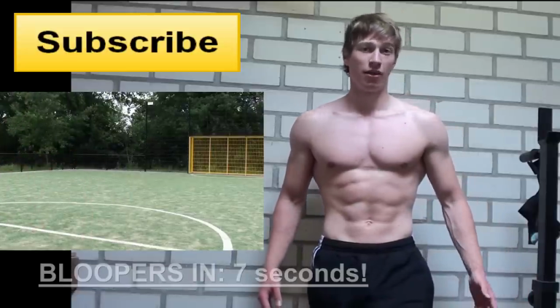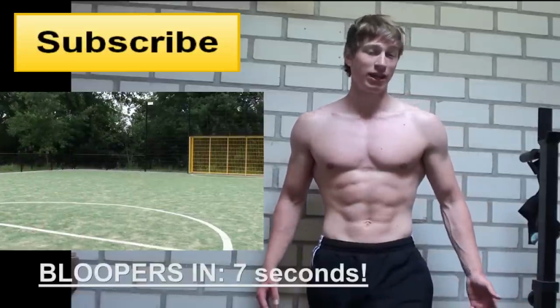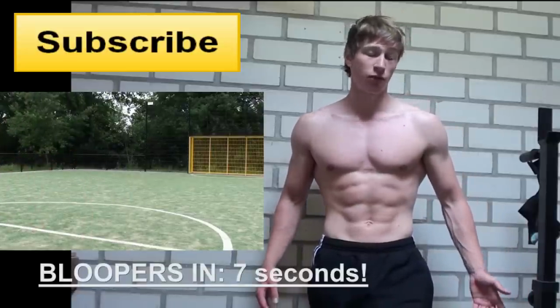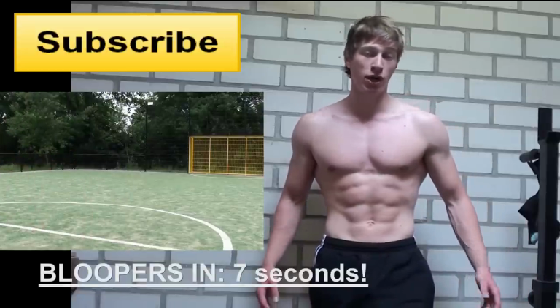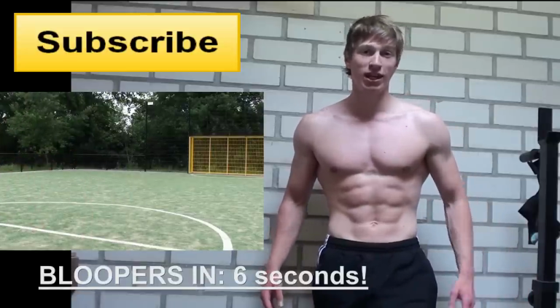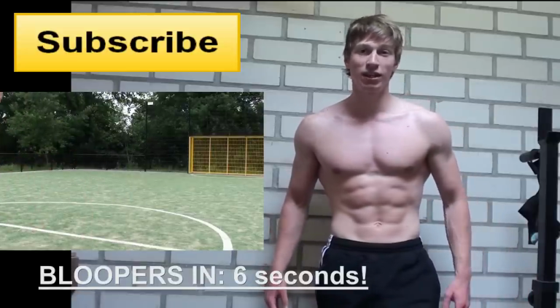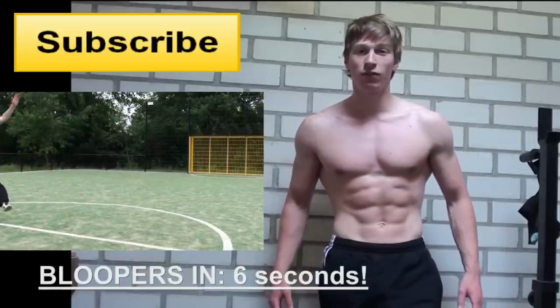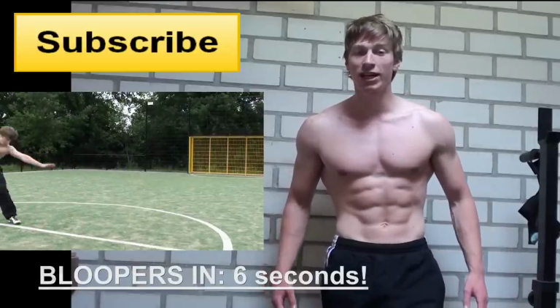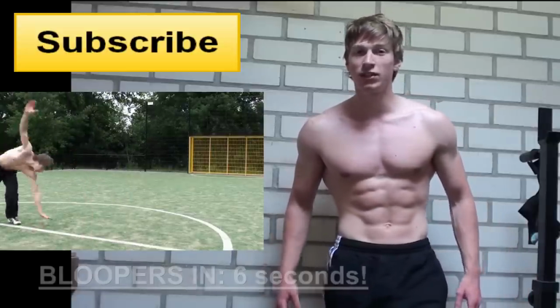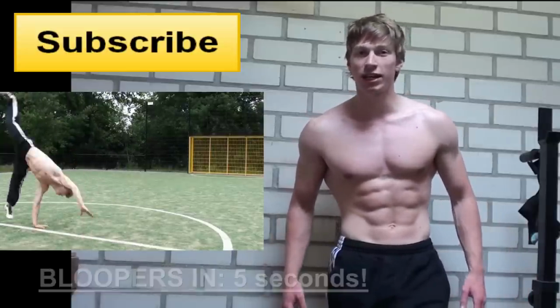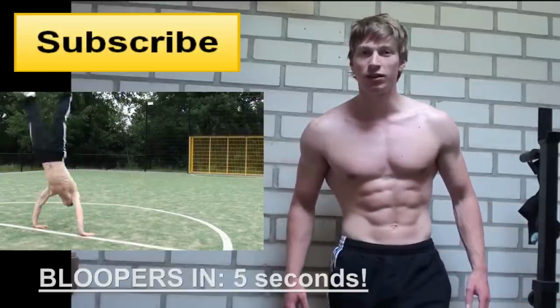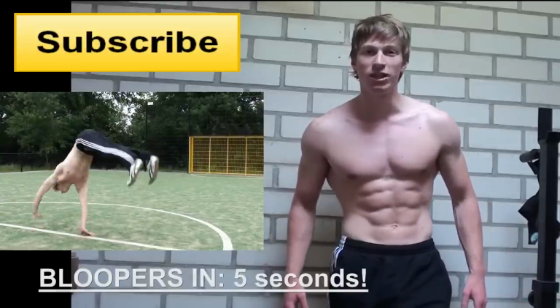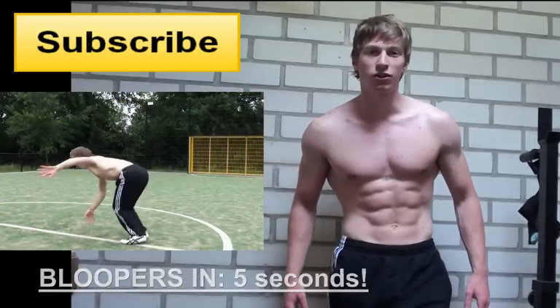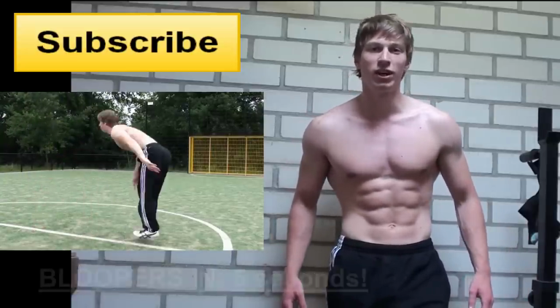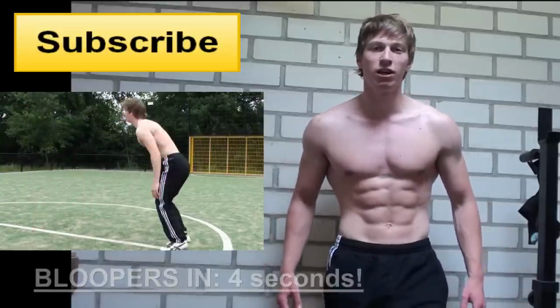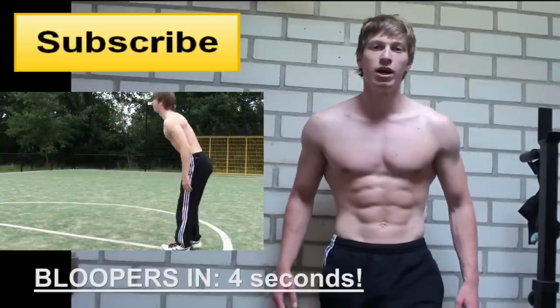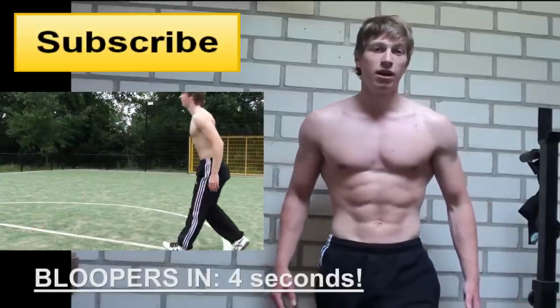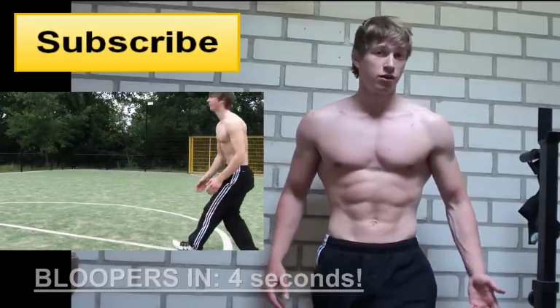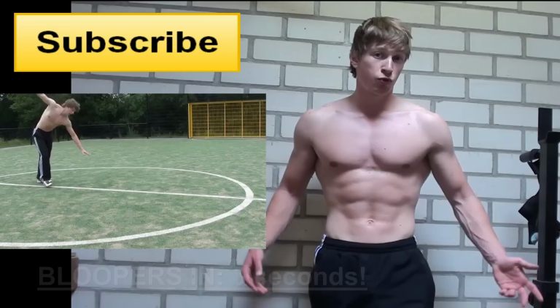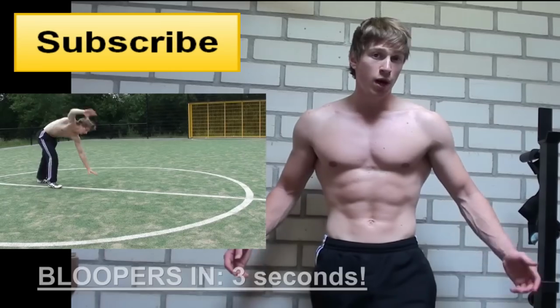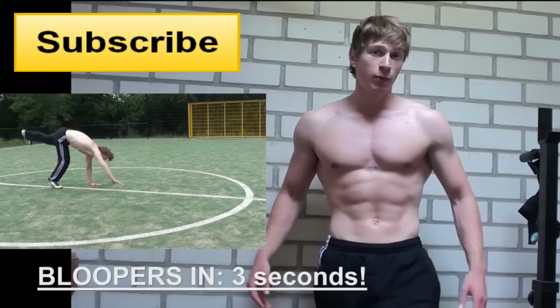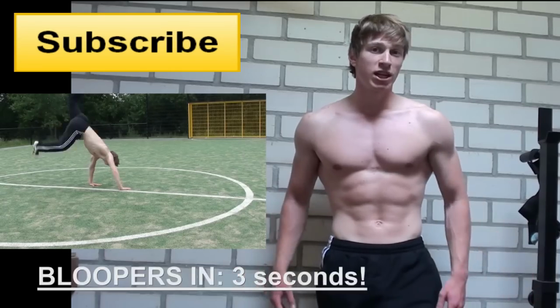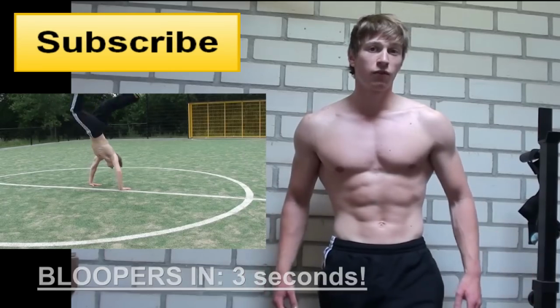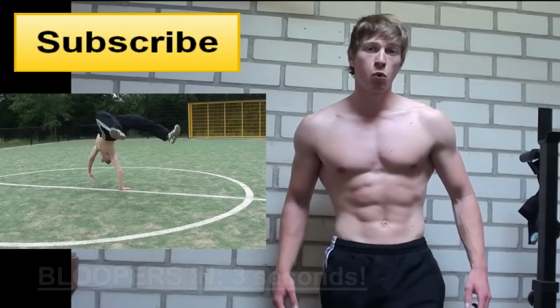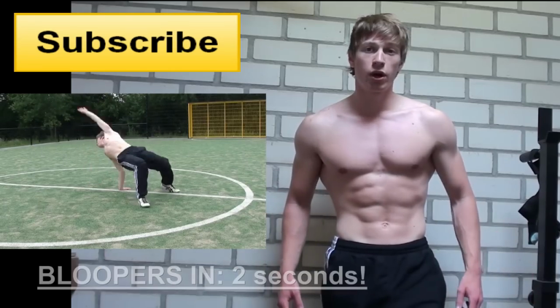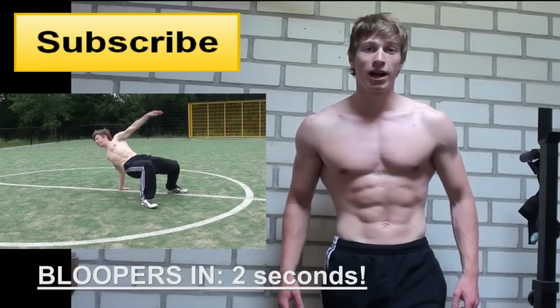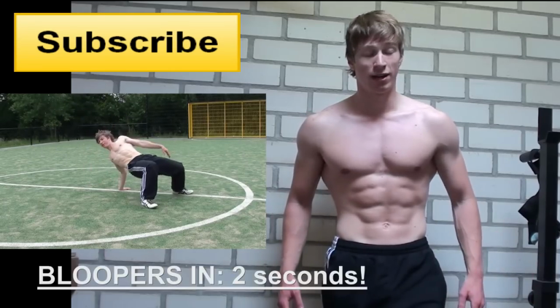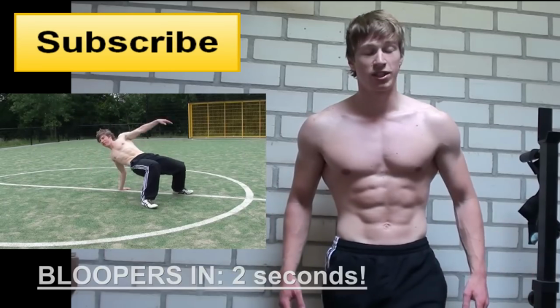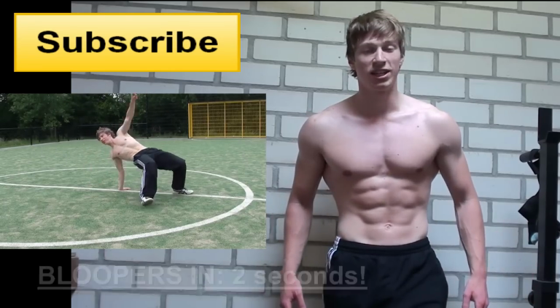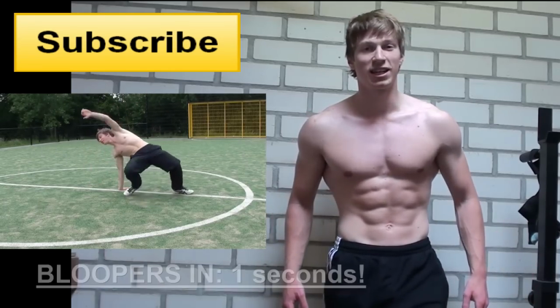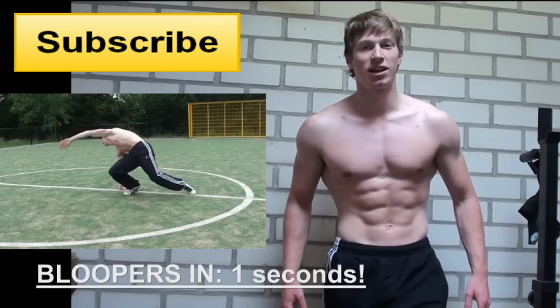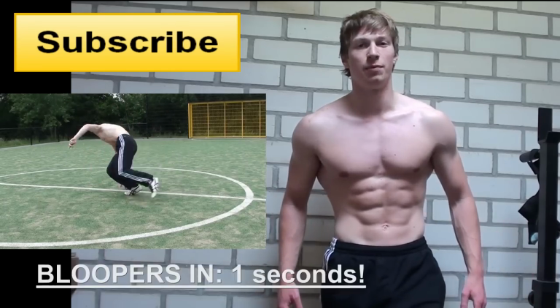Thank you for watching. Don't forget to check out the featured video. Subscribe to my channel for more, and I will see you next time.